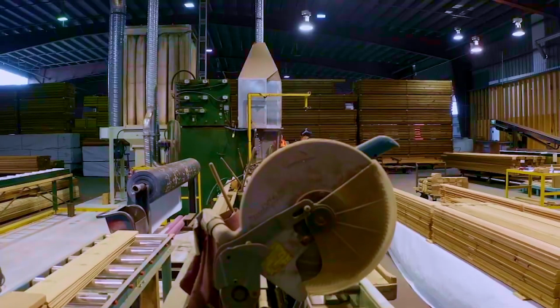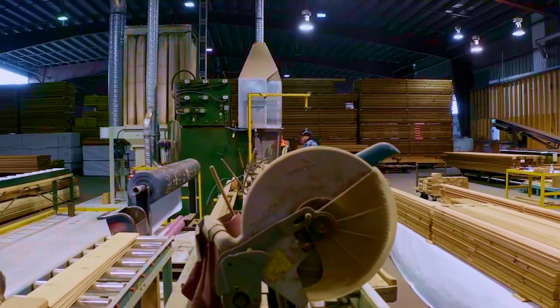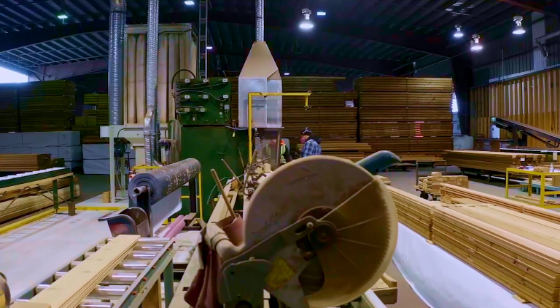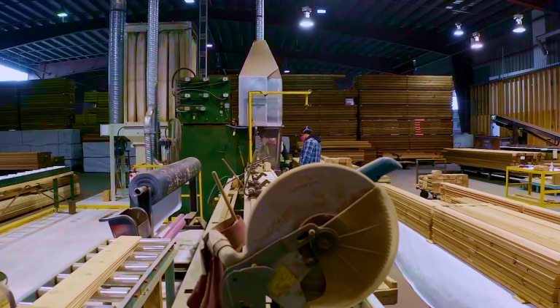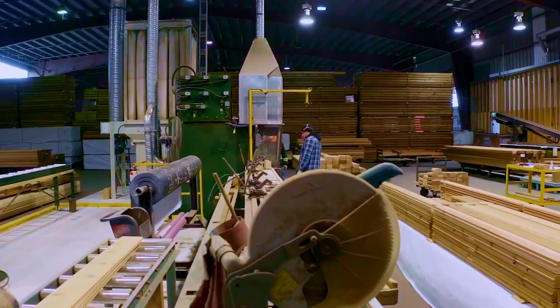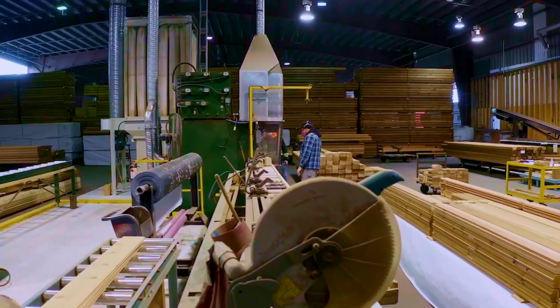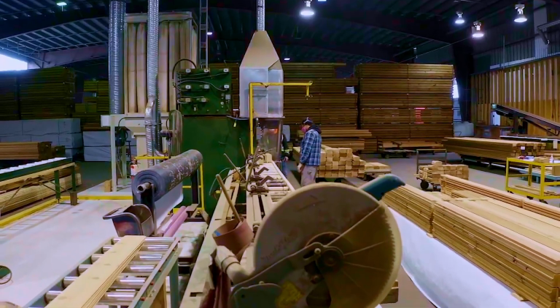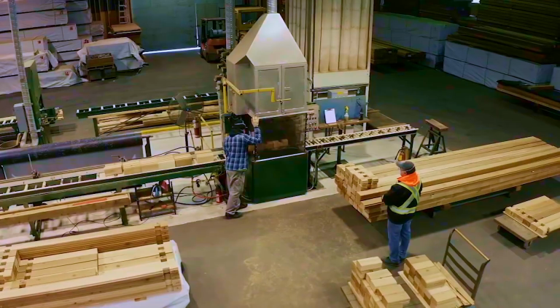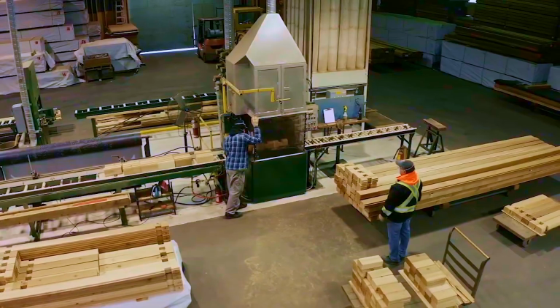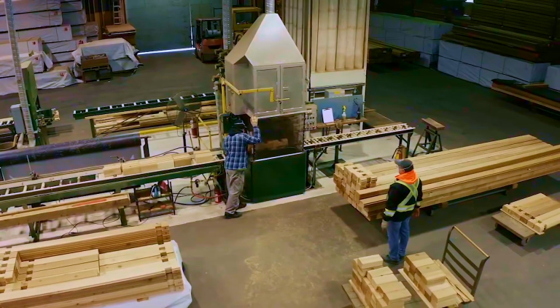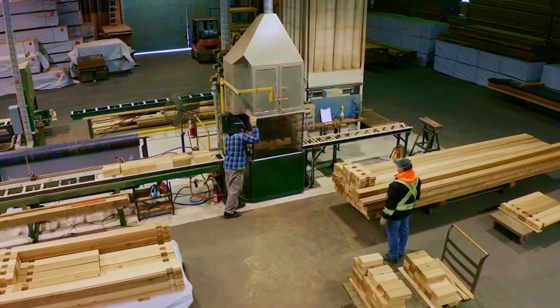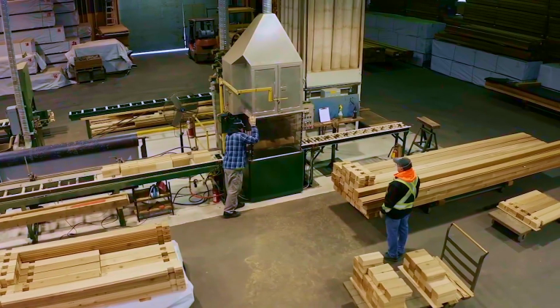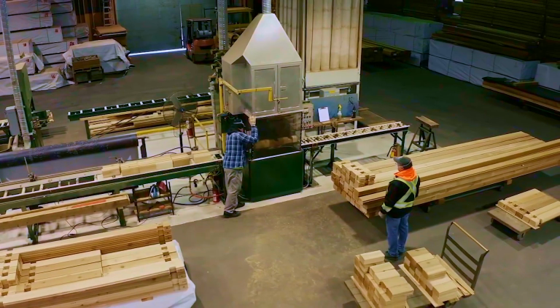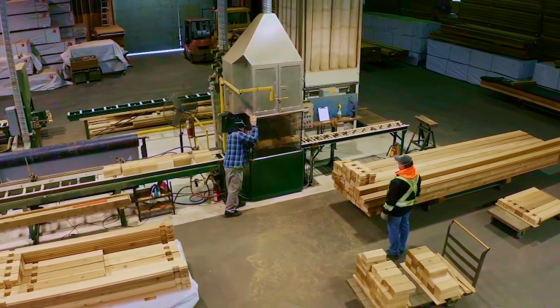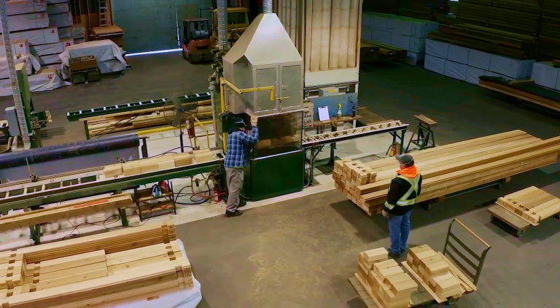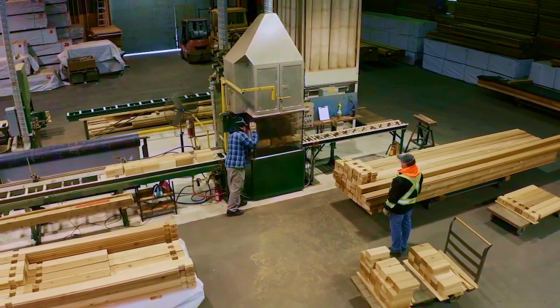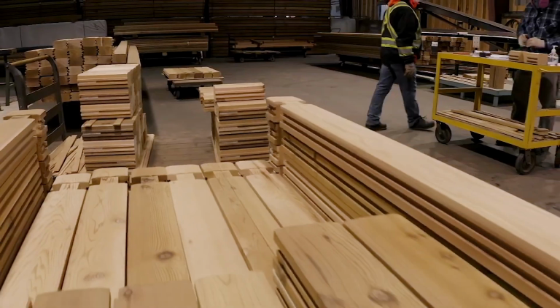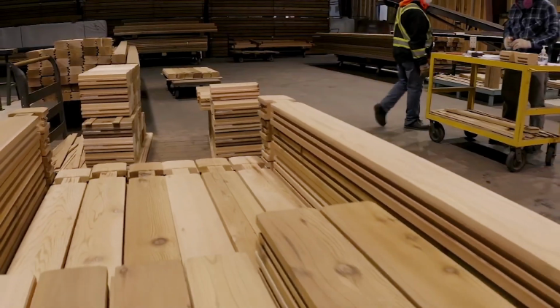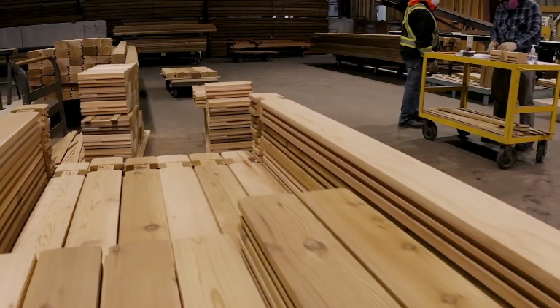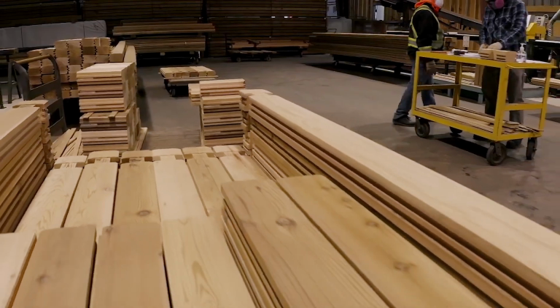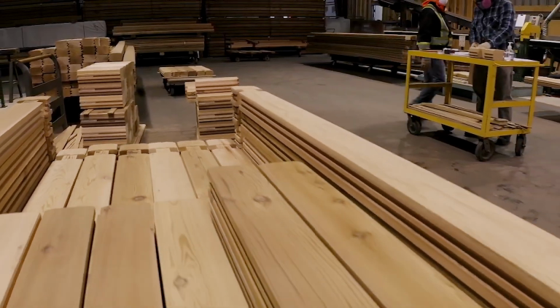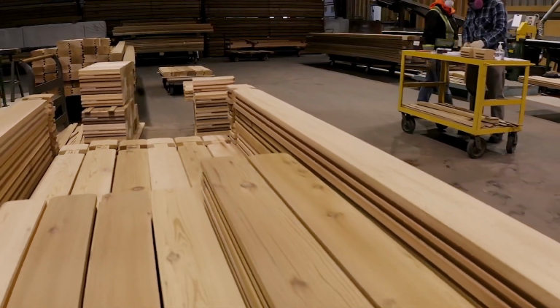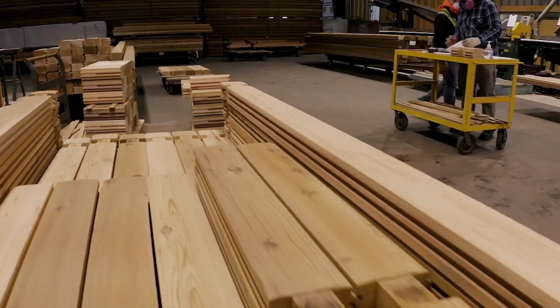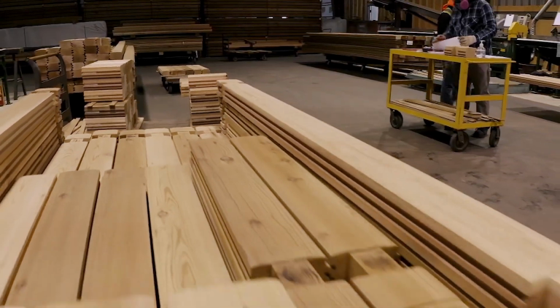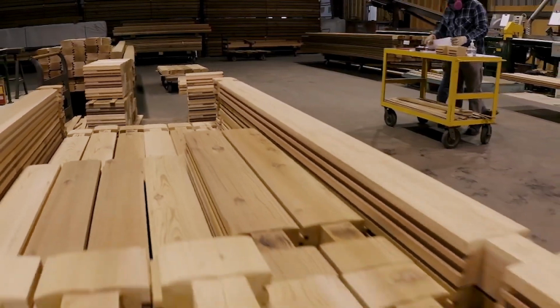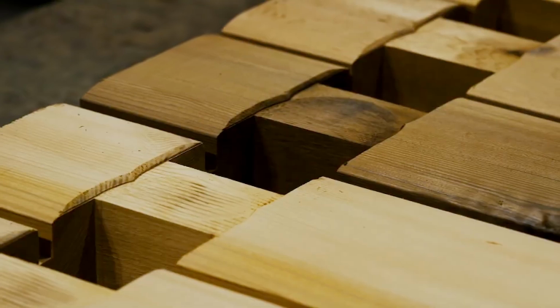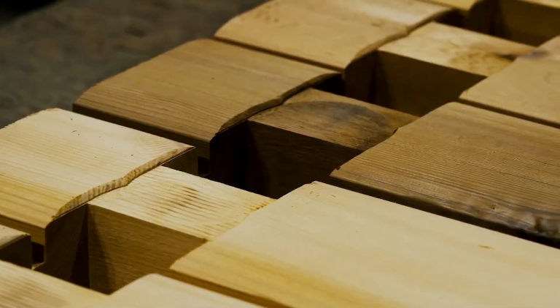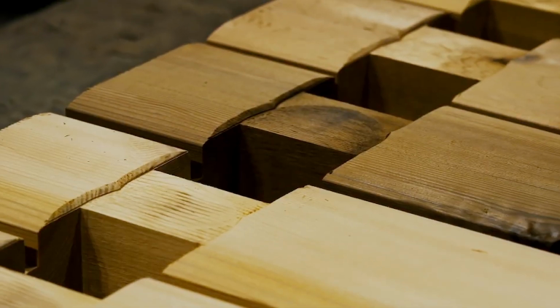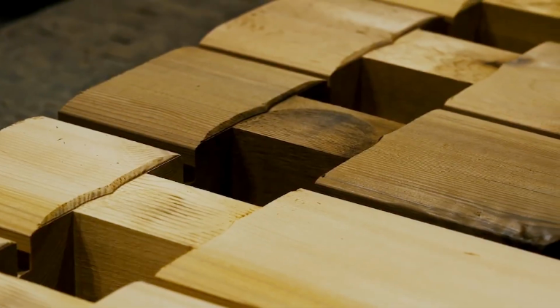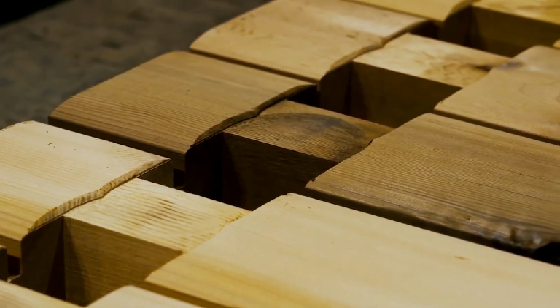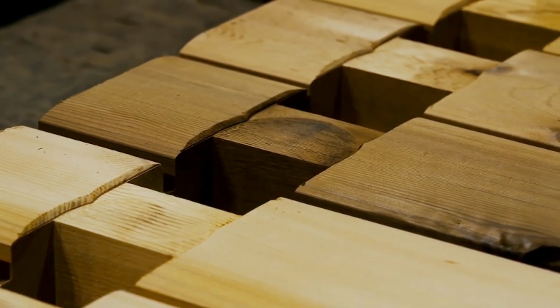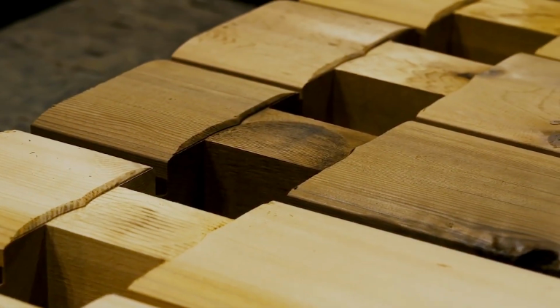At Panabode International, we are located in Surrey, BC. We are the original machine-milled log home kit since 1948.